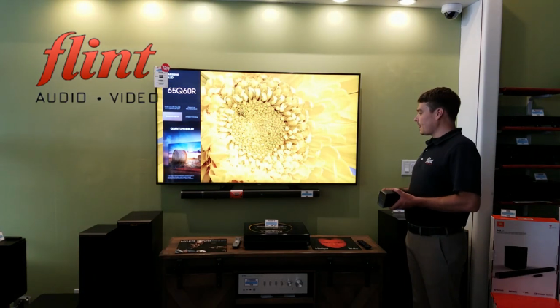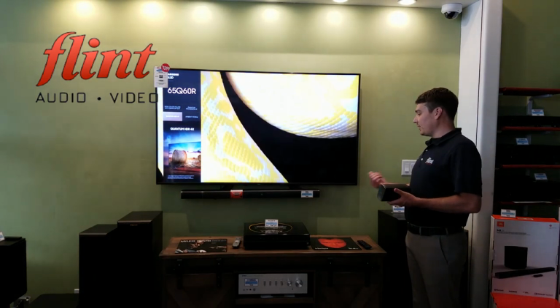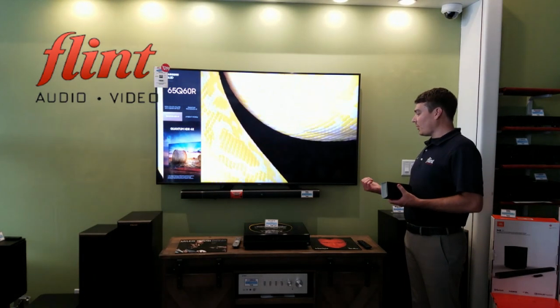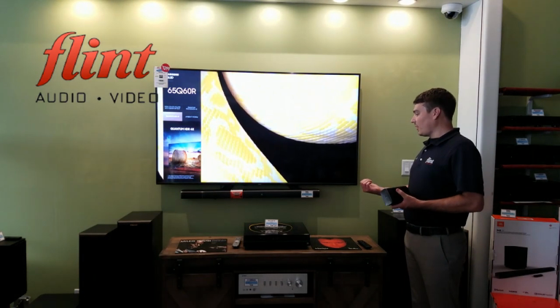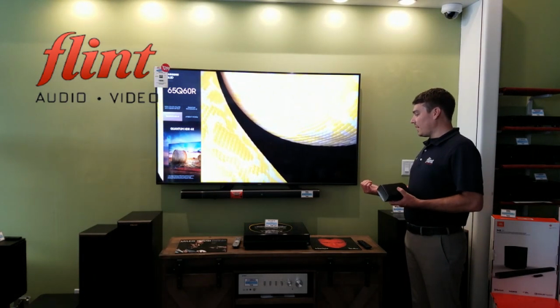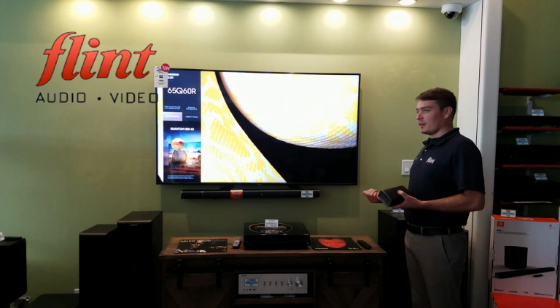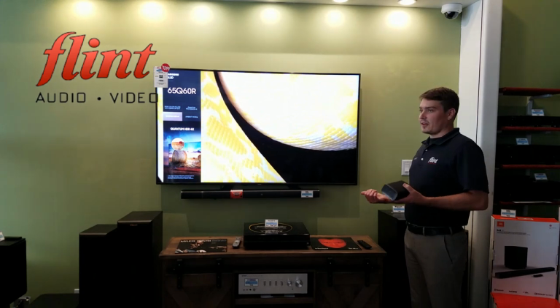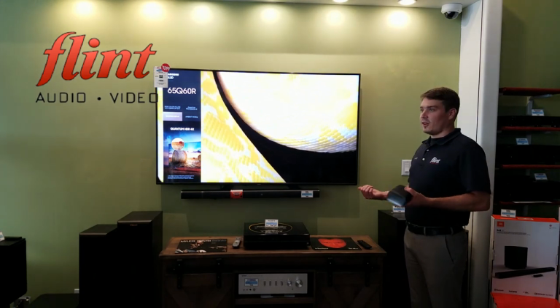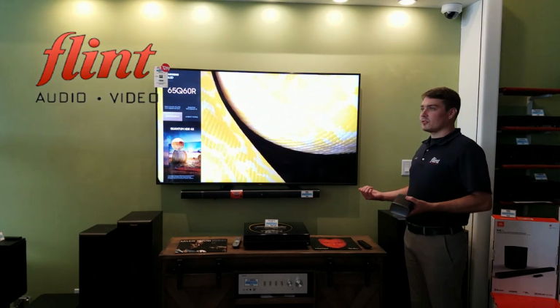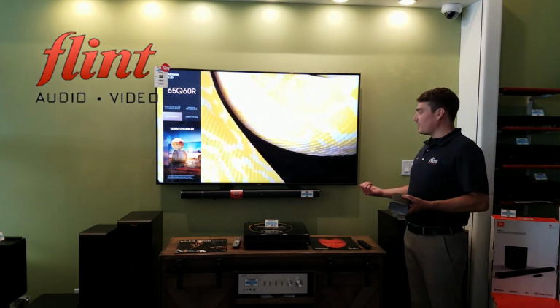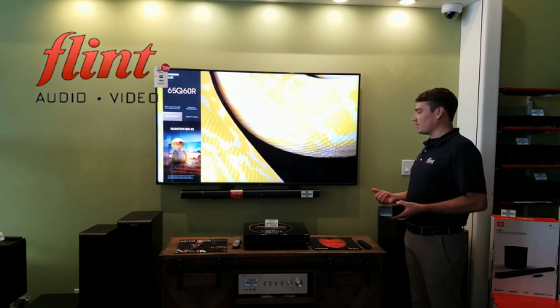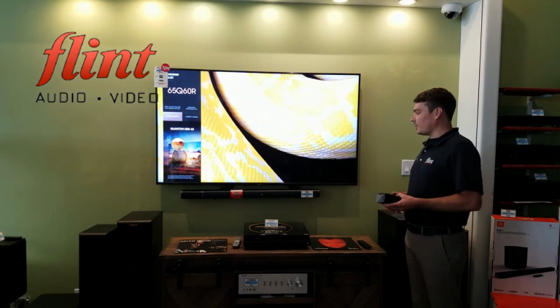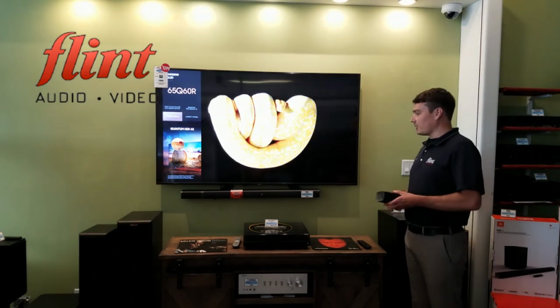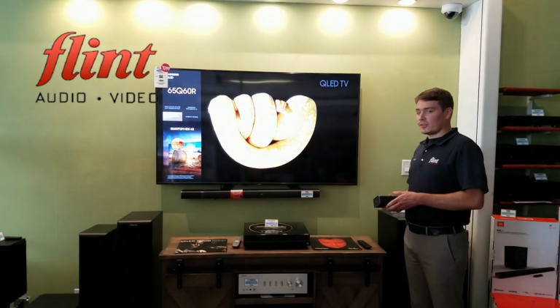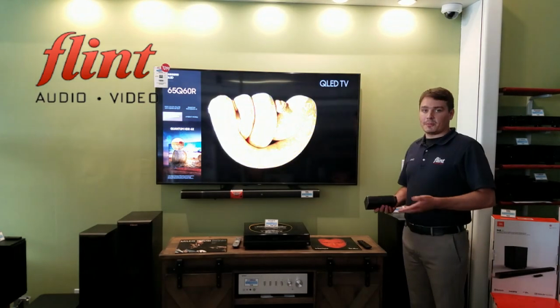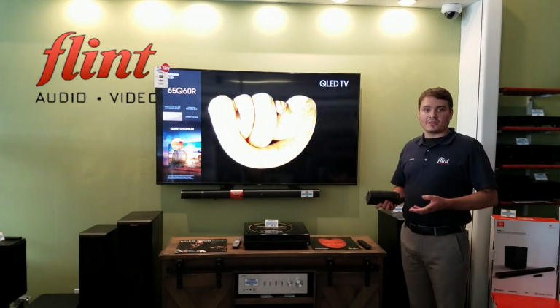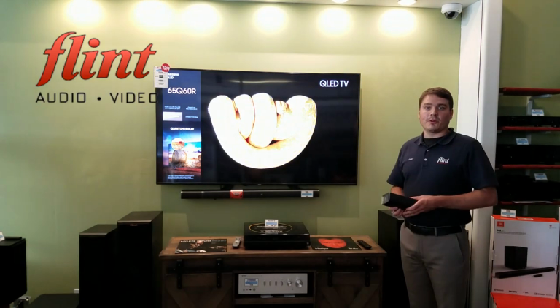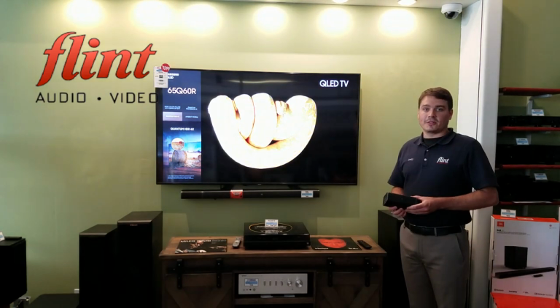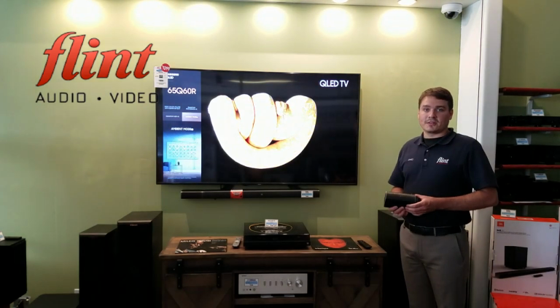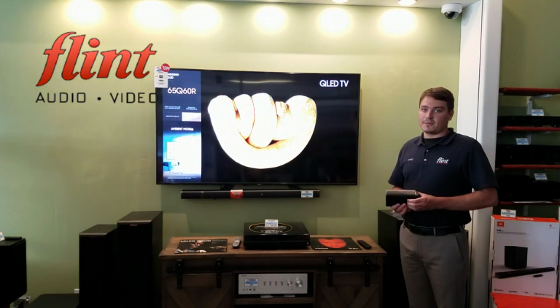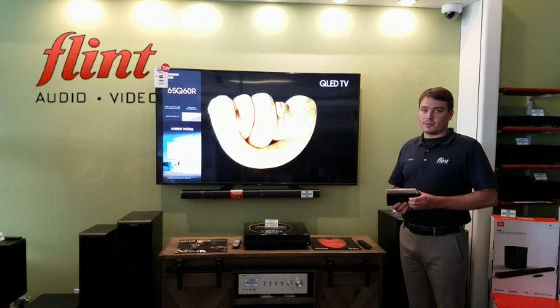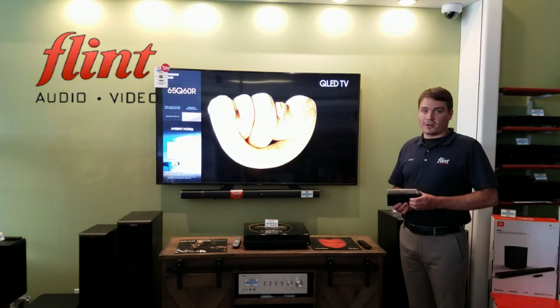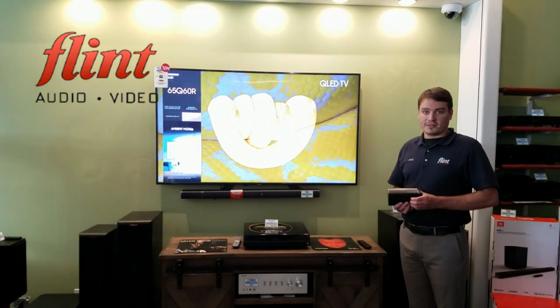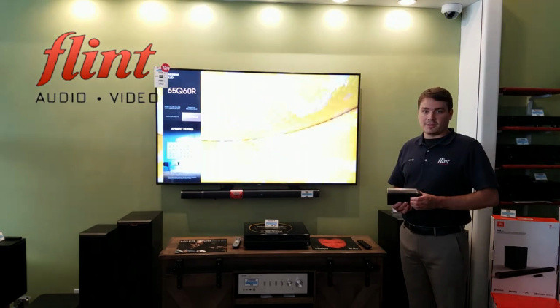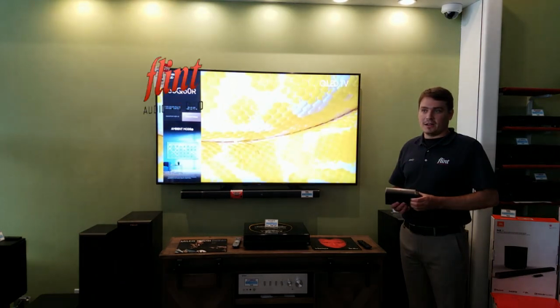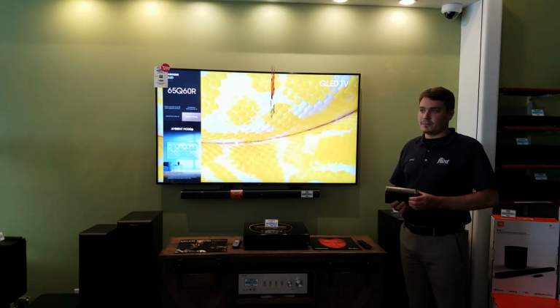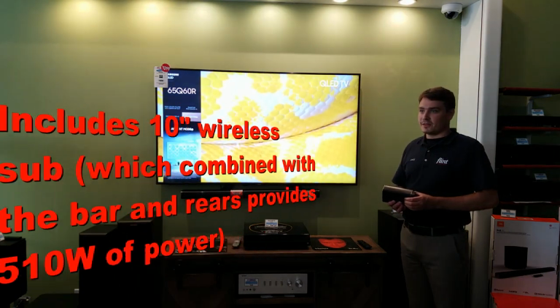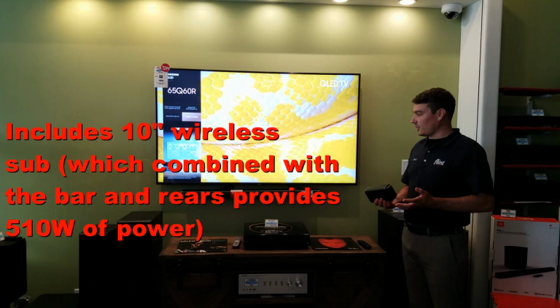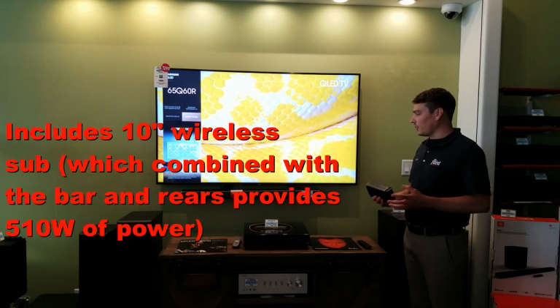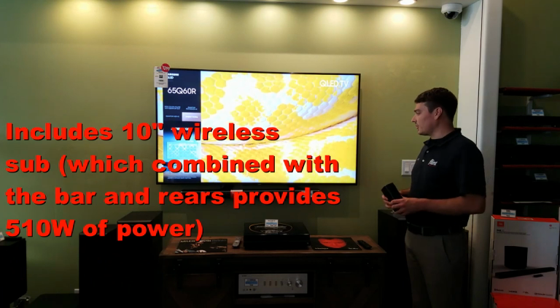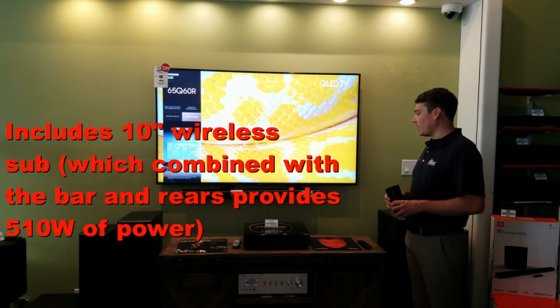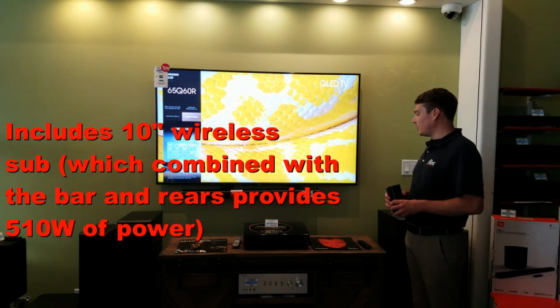This bar — and matter of fact, all JBL soundbars — have some of the best subwoofers that we've heard. The subwoofer on this one is great too.